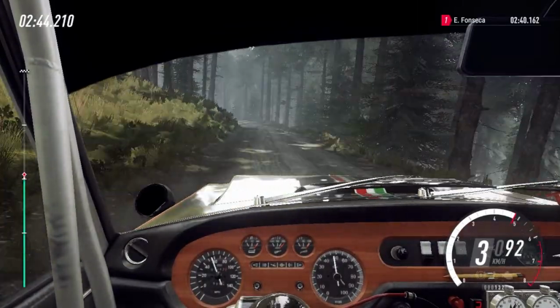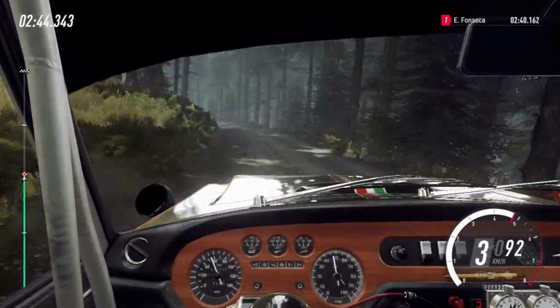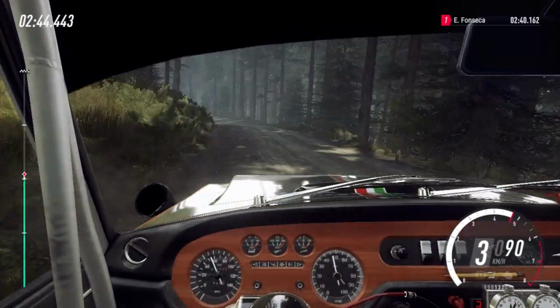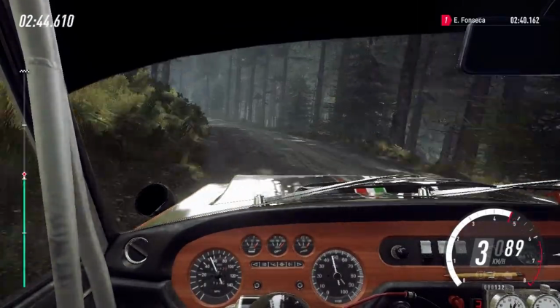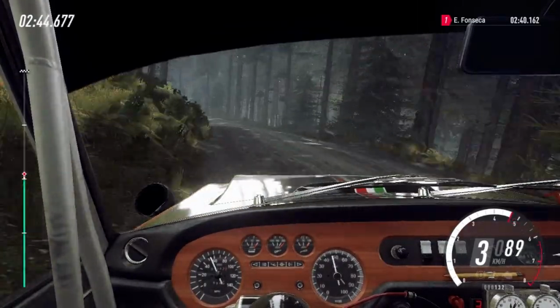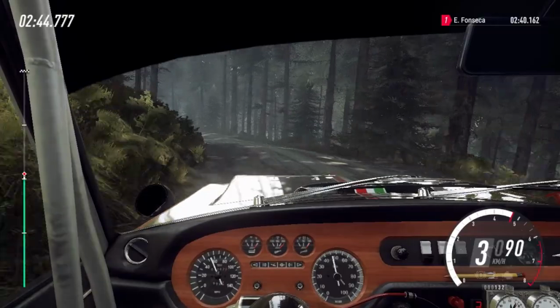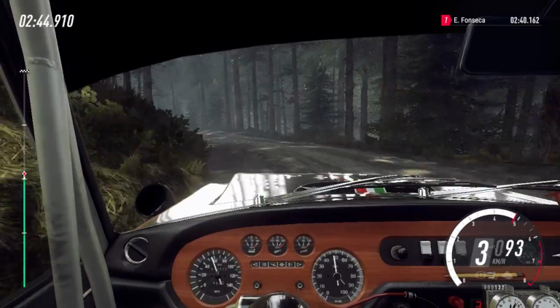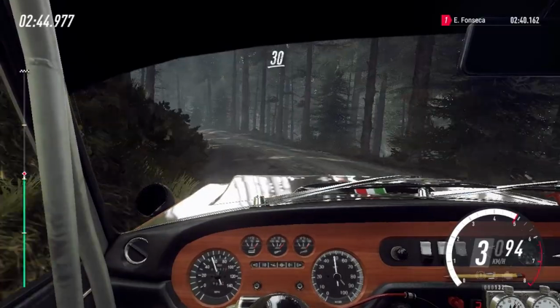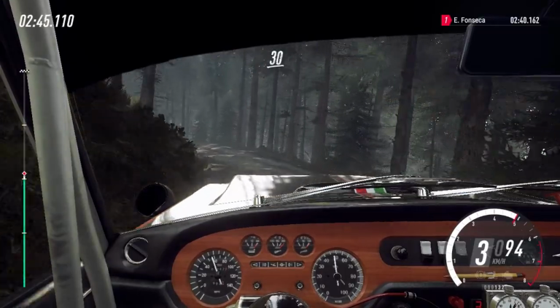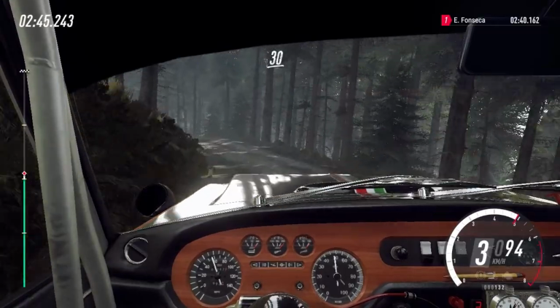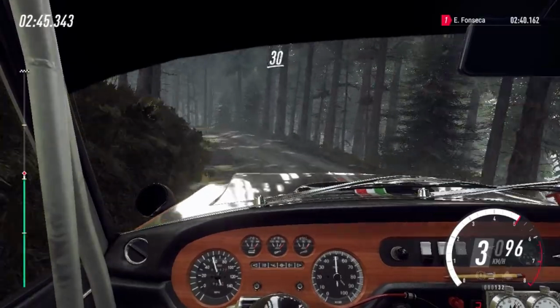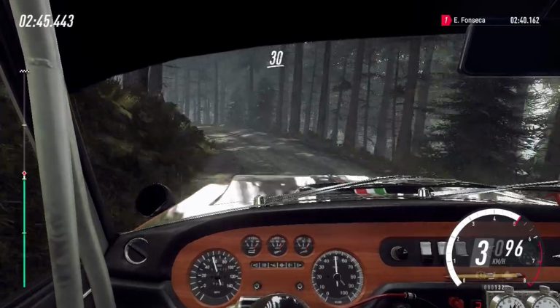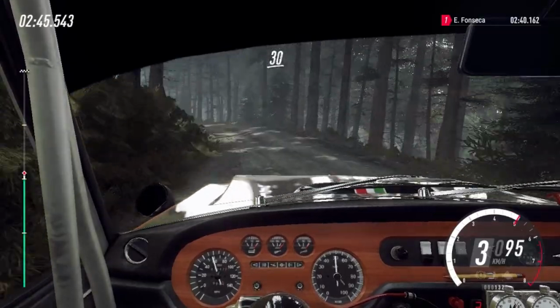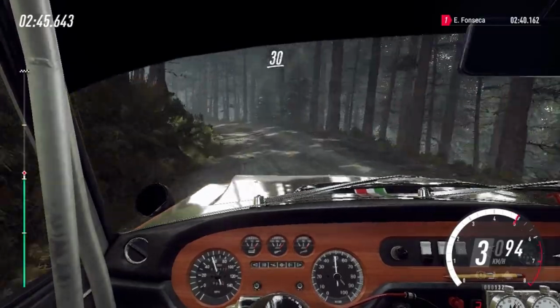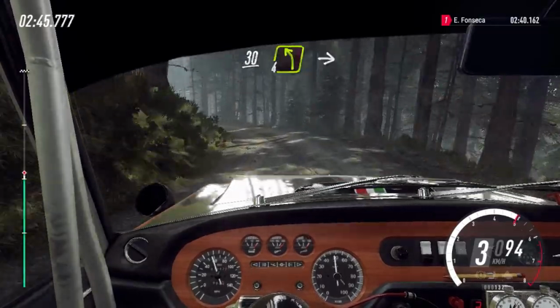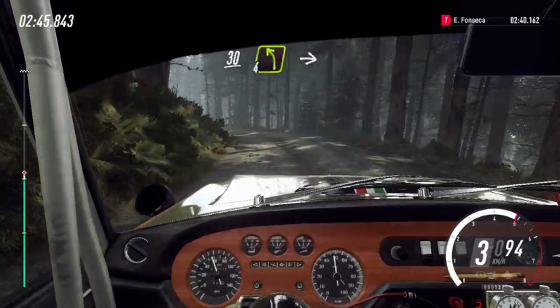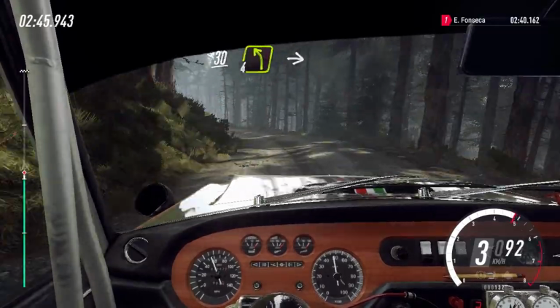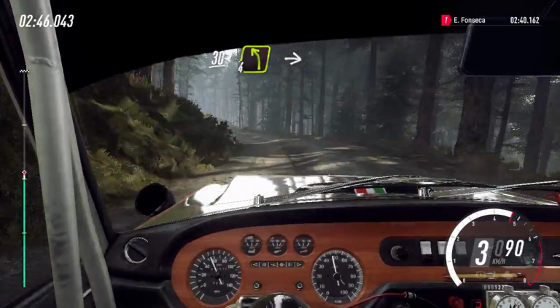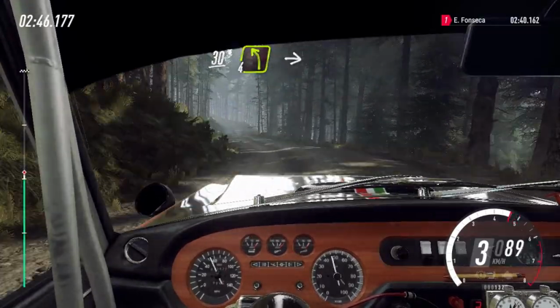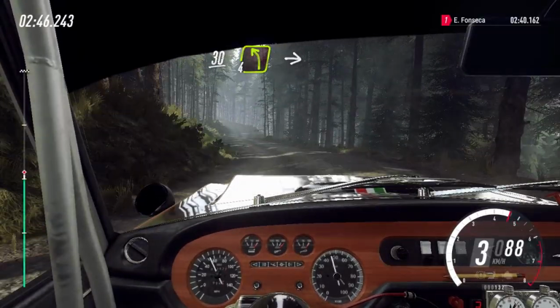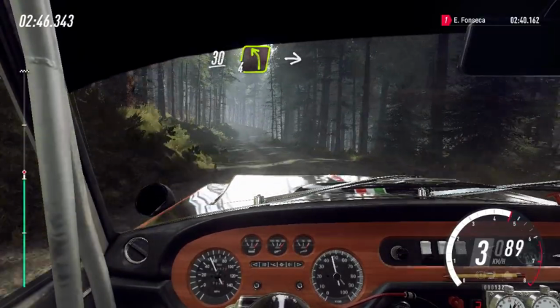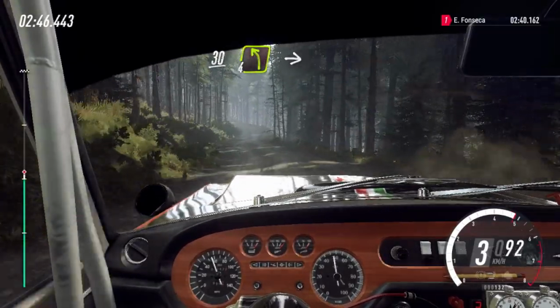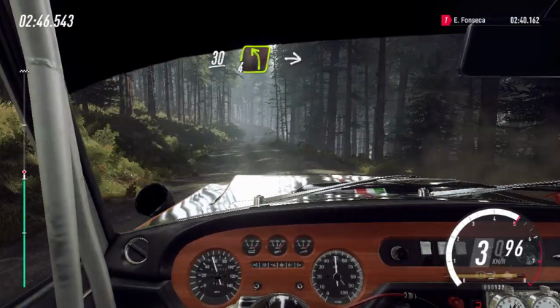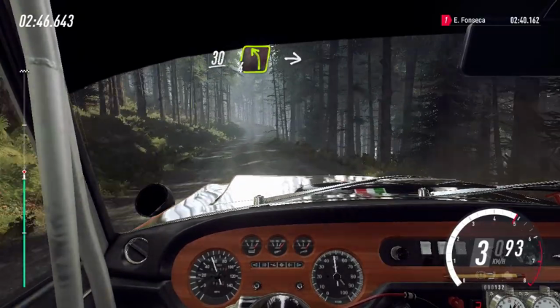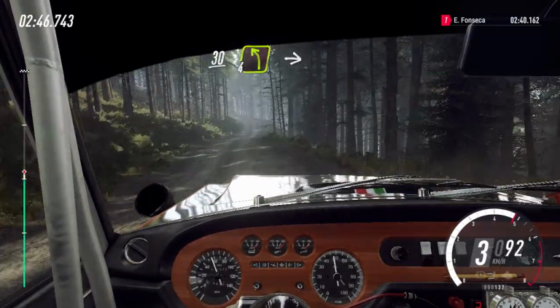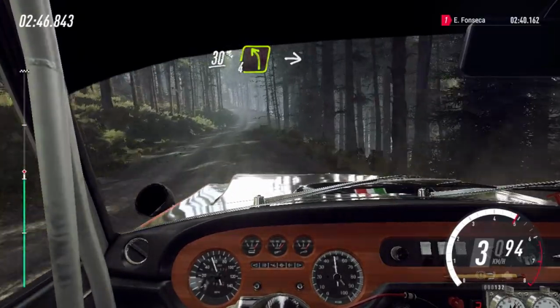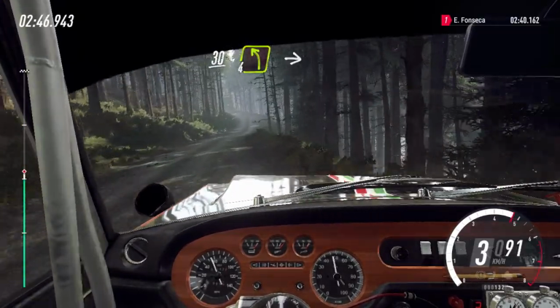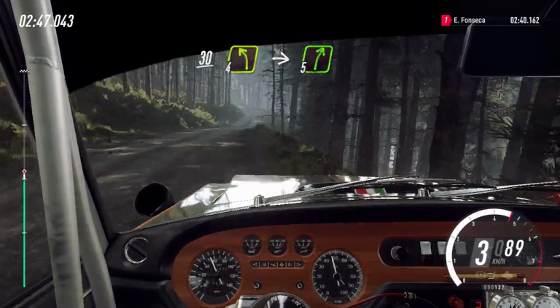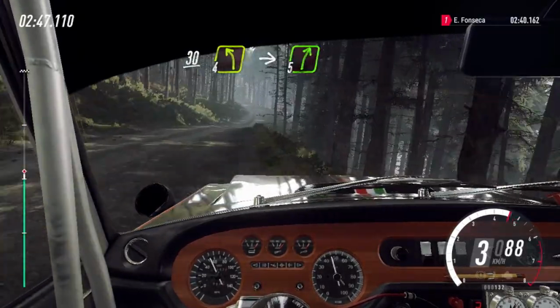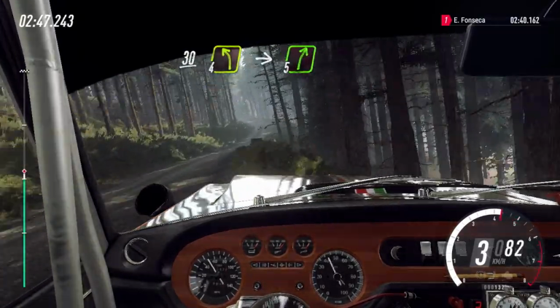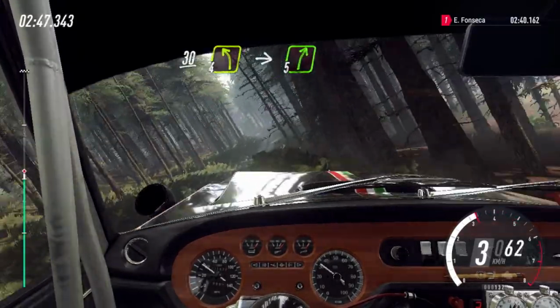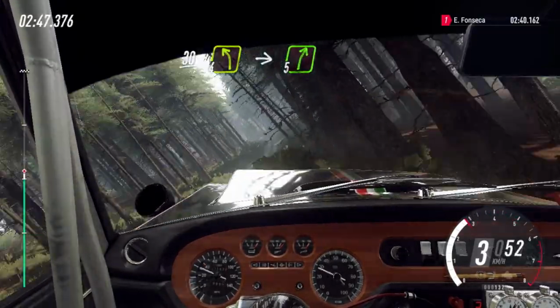30, esquerda 4 longa sobre alto, e direita 5 sobre alto.